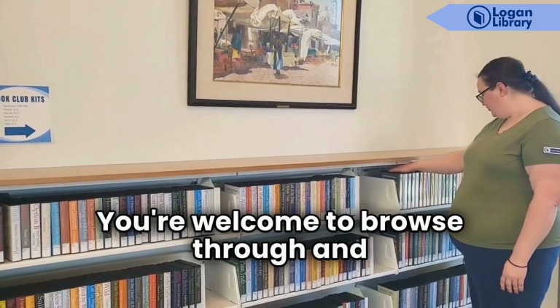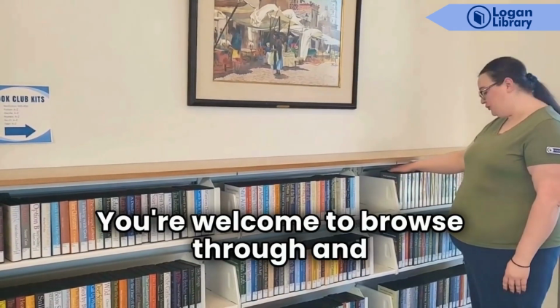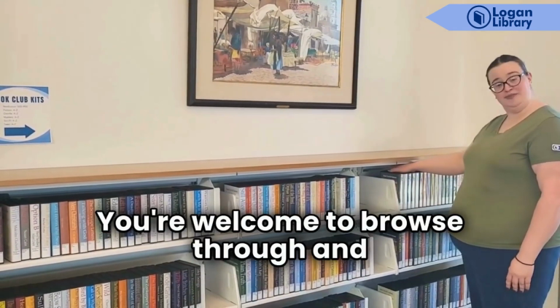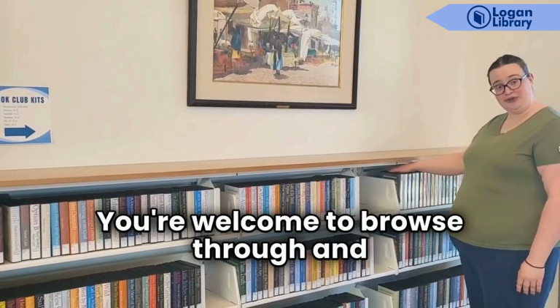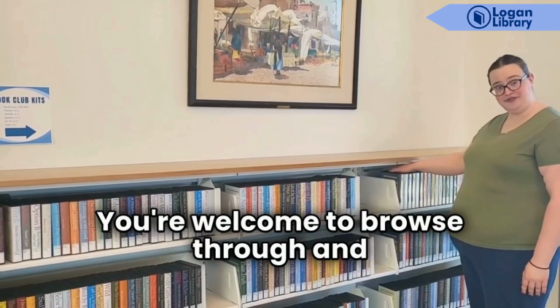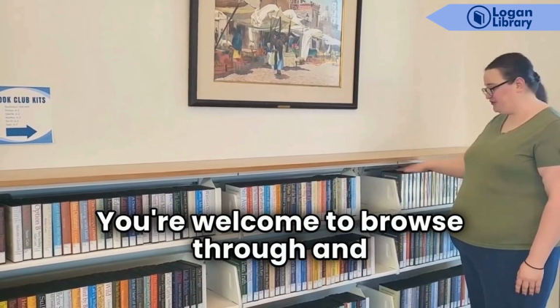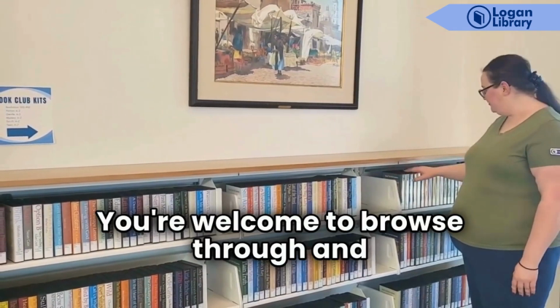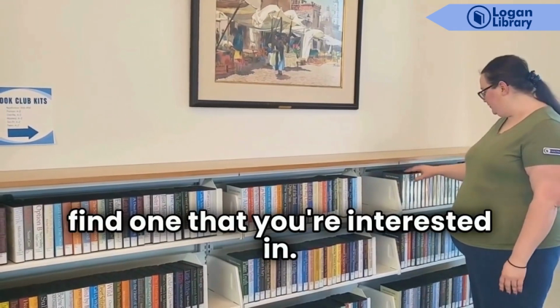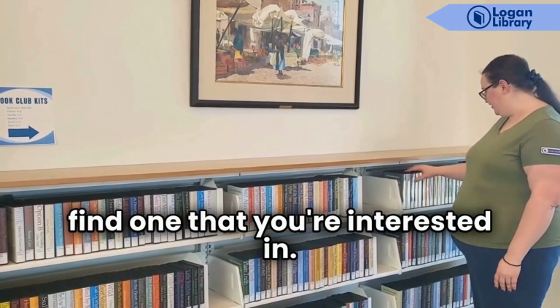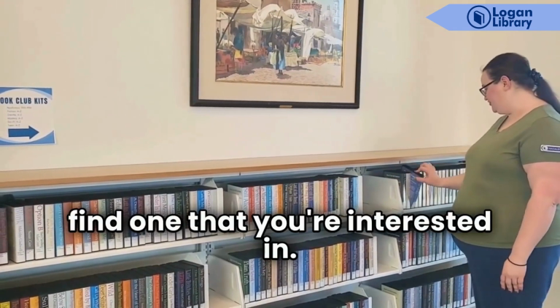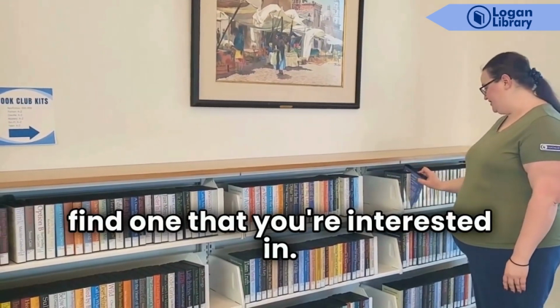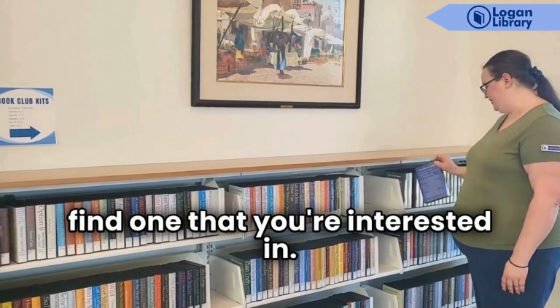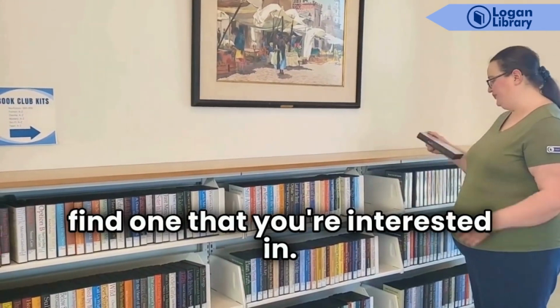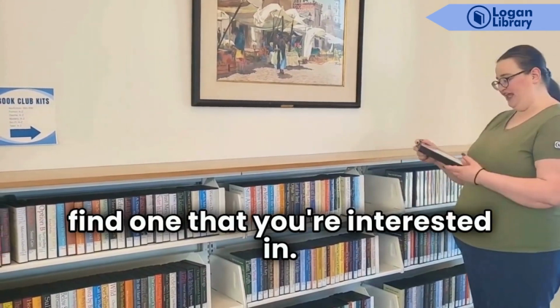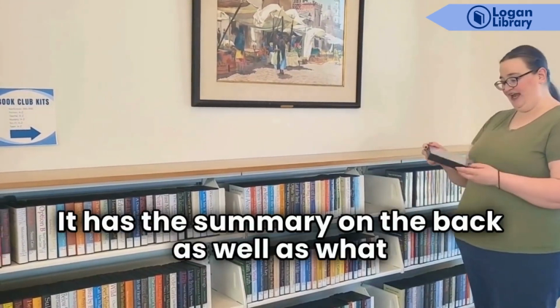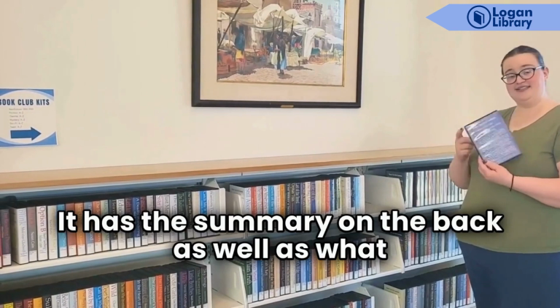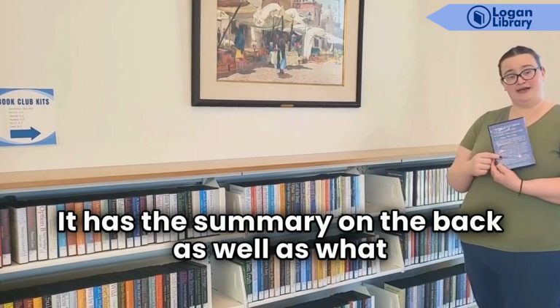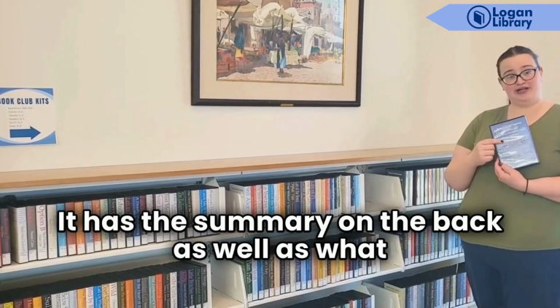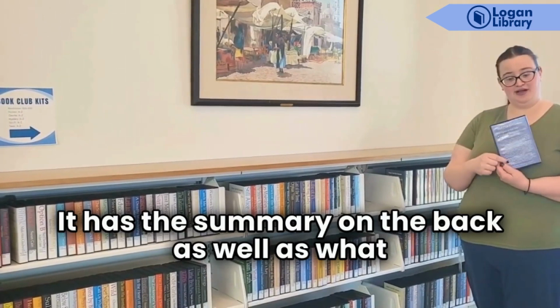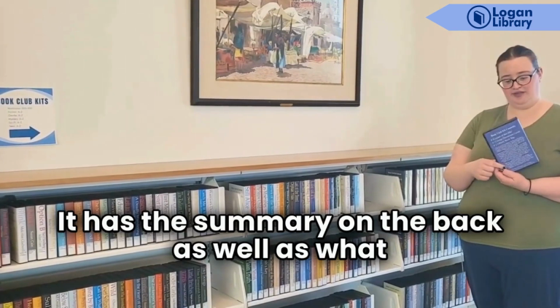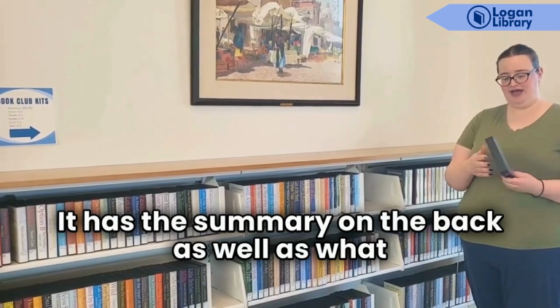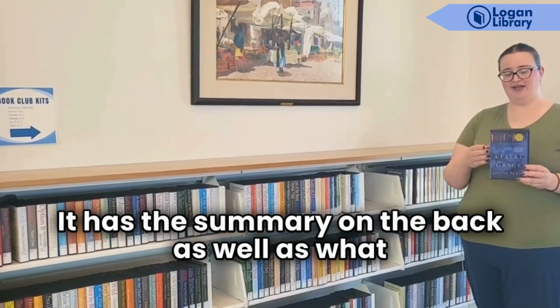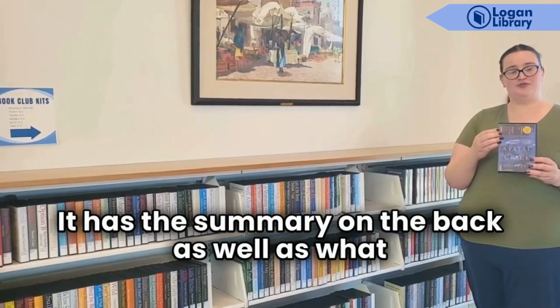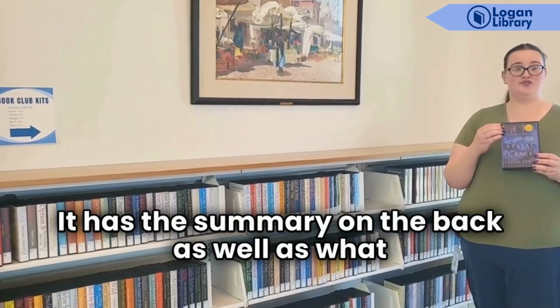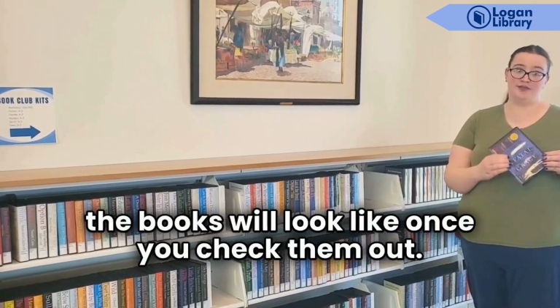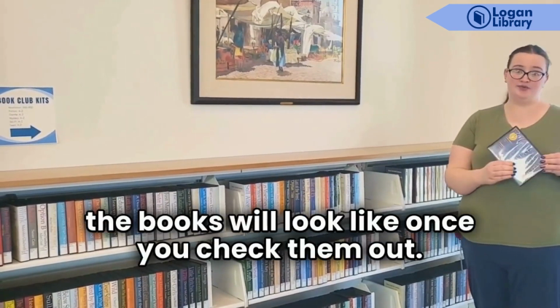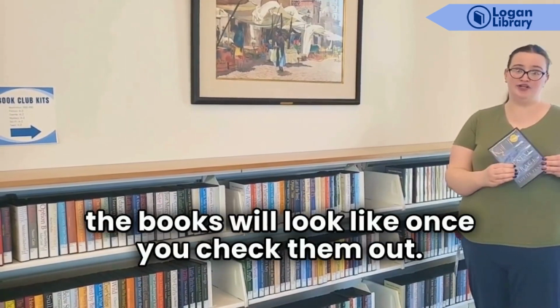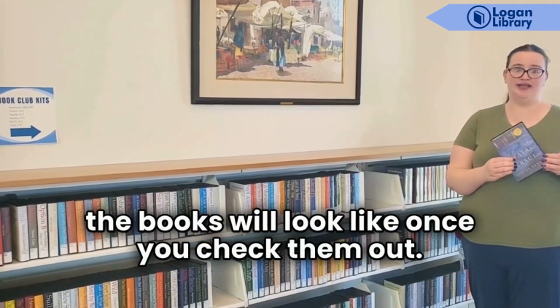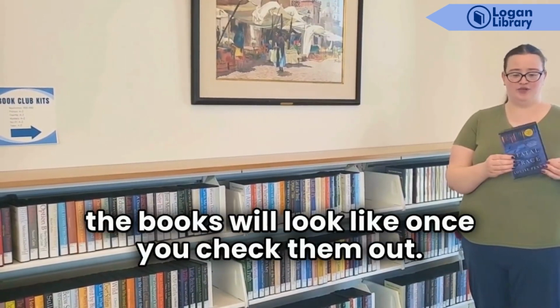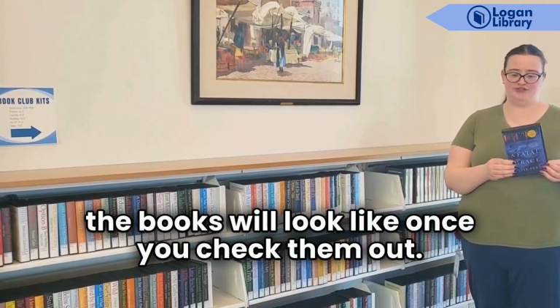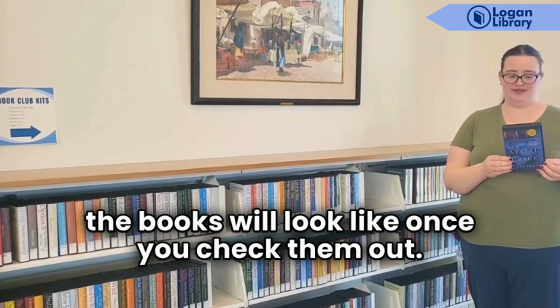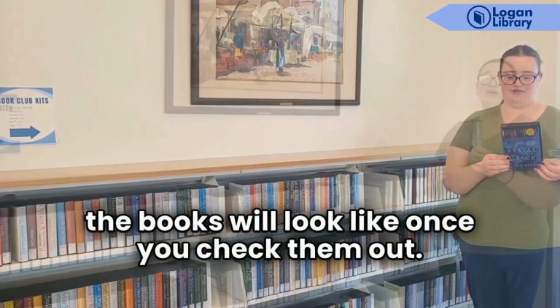You're welcome to browse through and find one that you're interested in. It has the summary on the back as well as what the books will look like once you check them out.